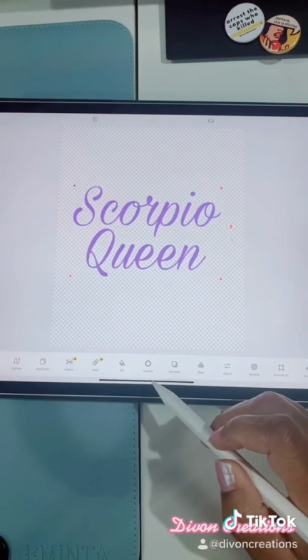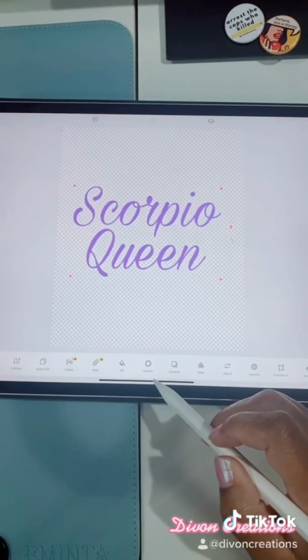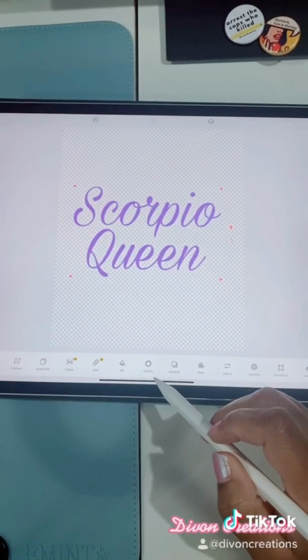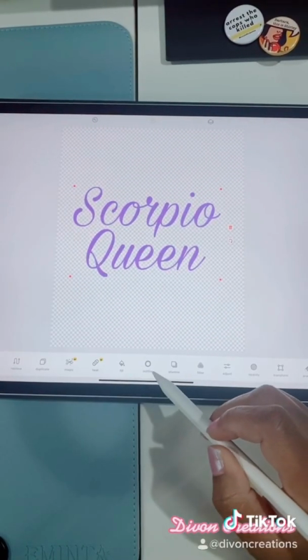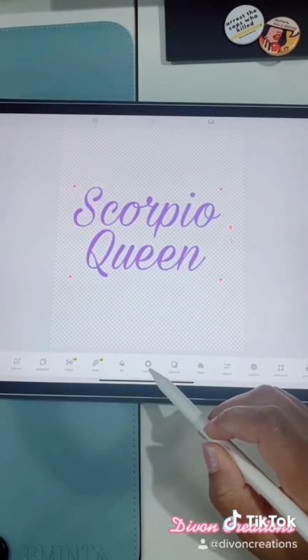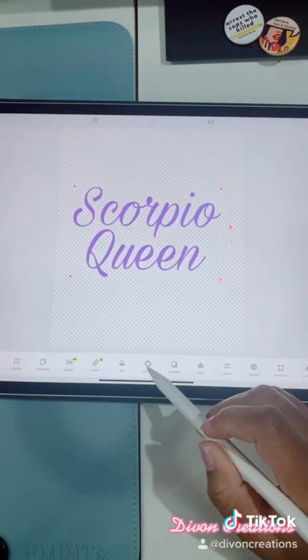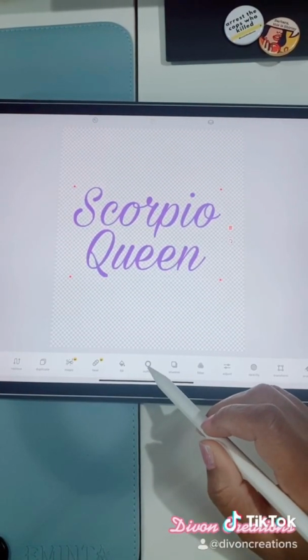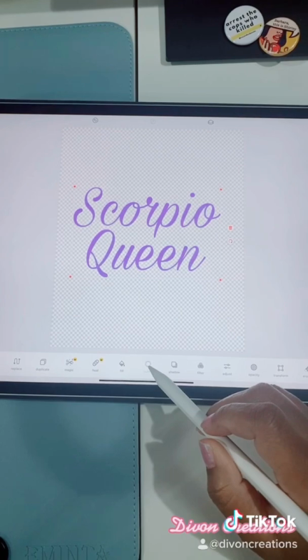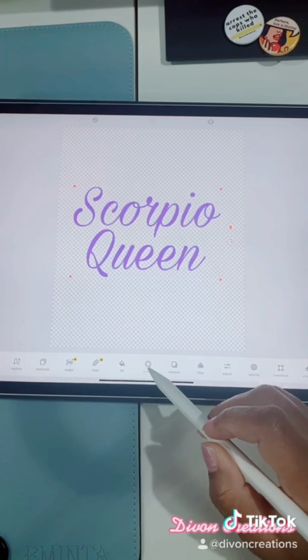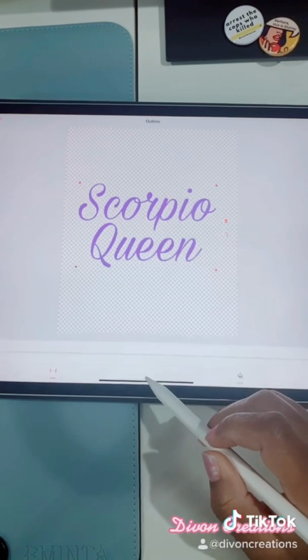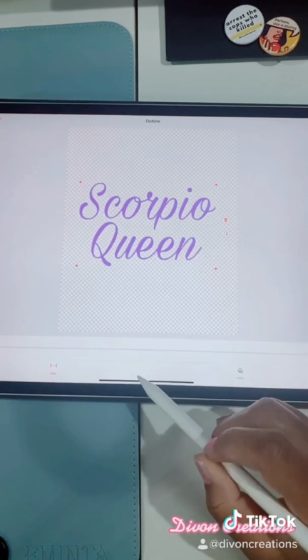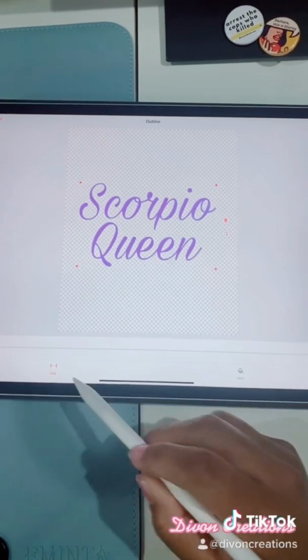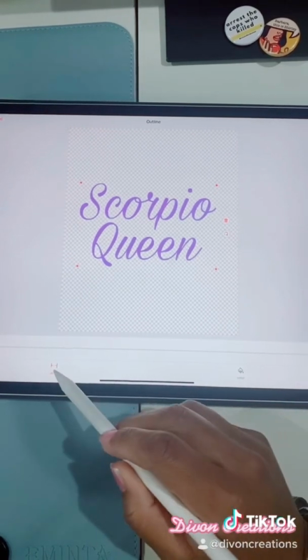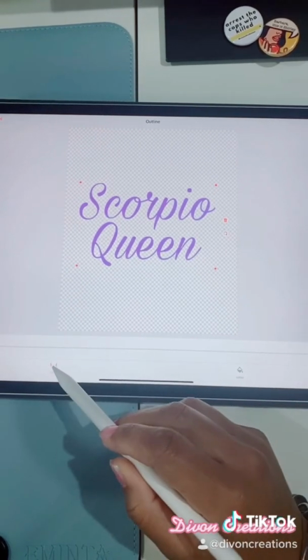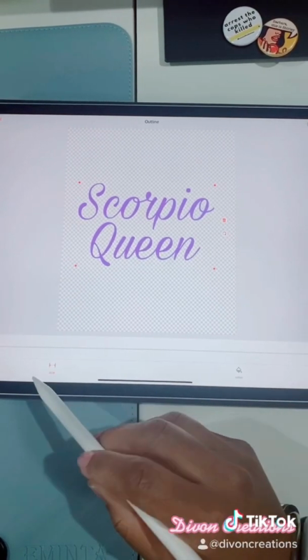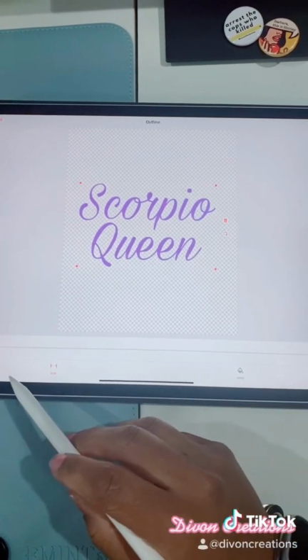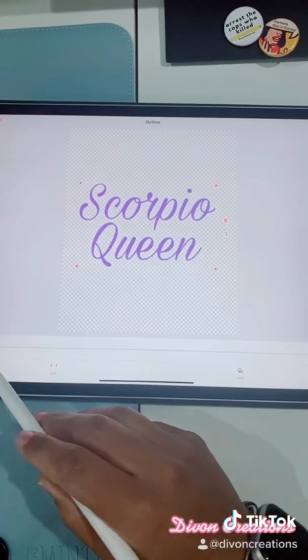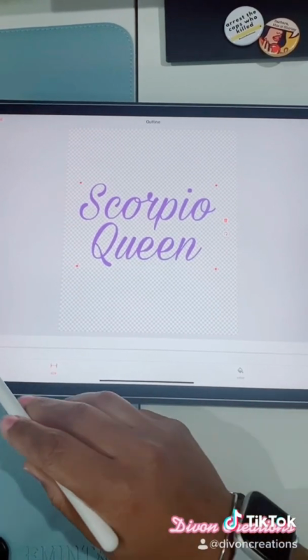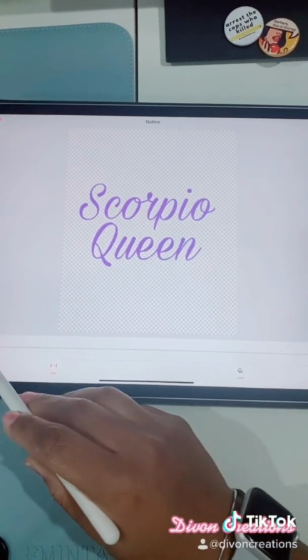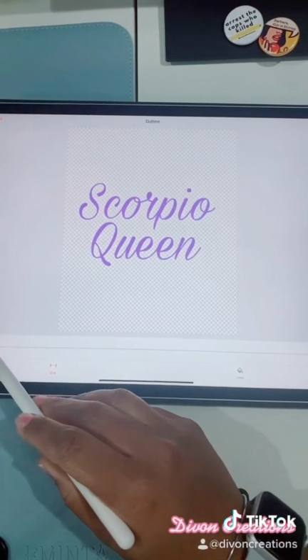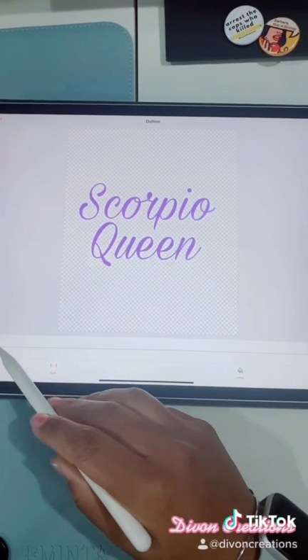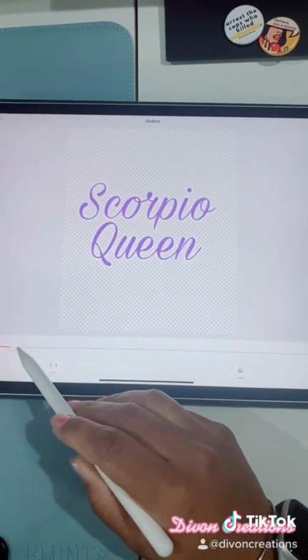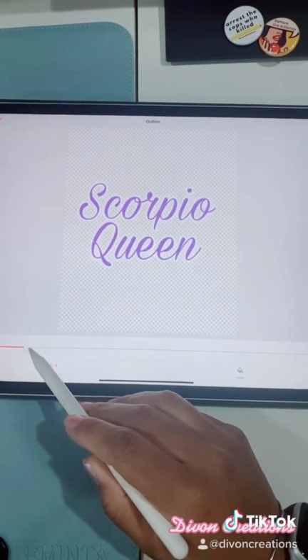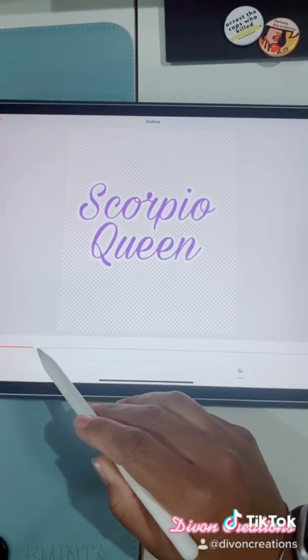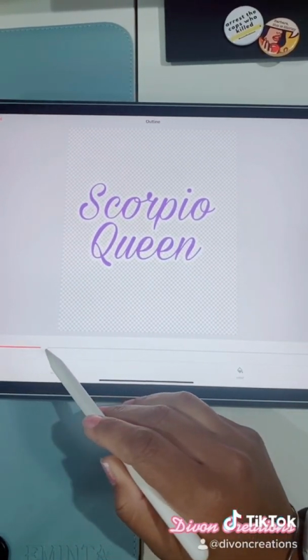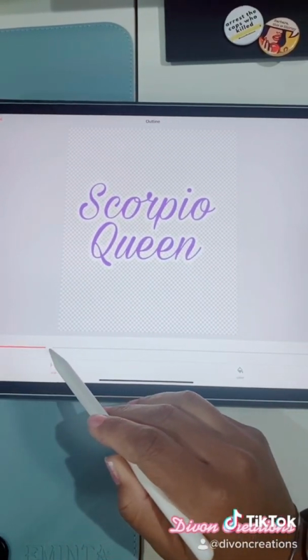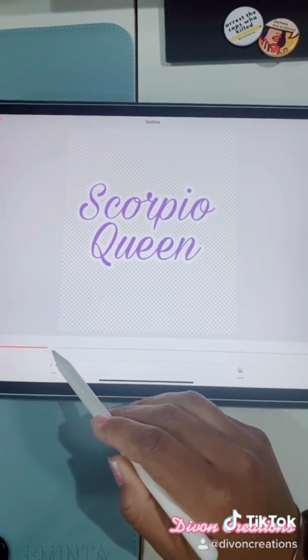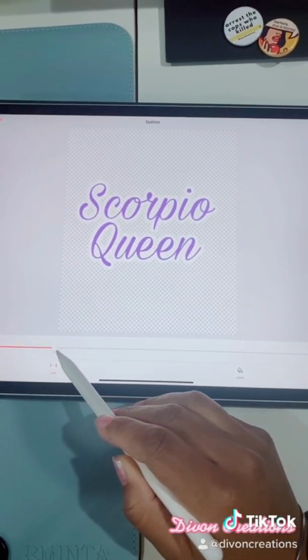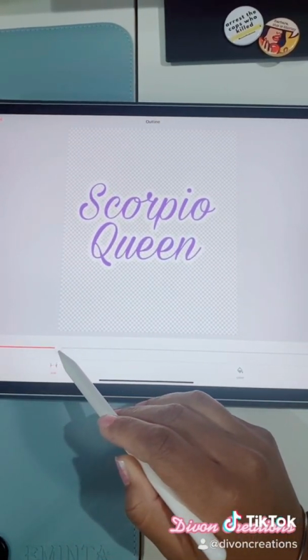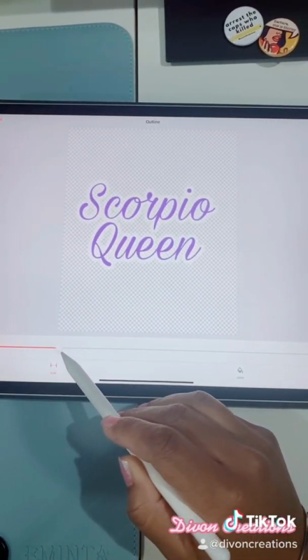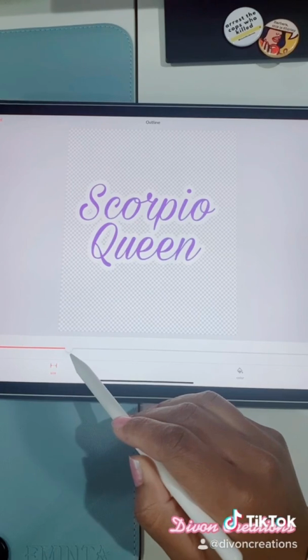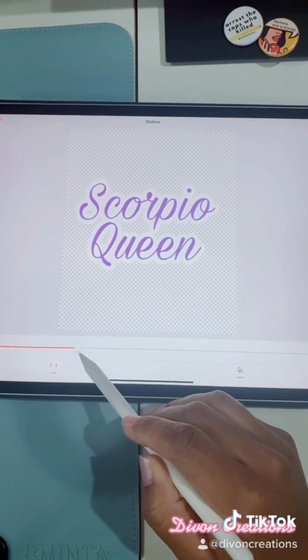Next step: select outline, then size, and you can increase the size as much as you need.